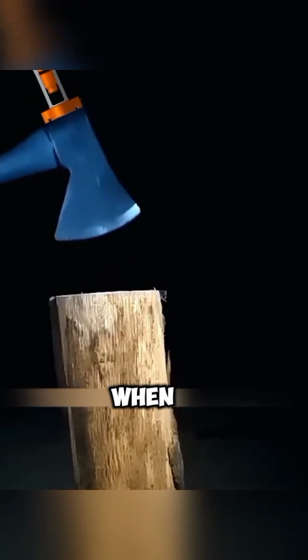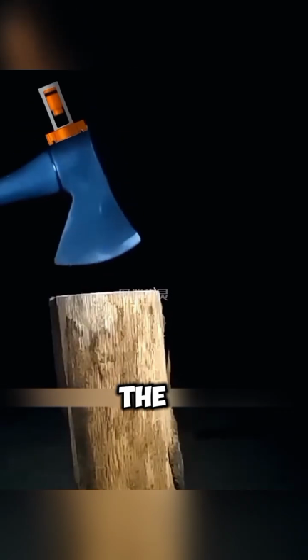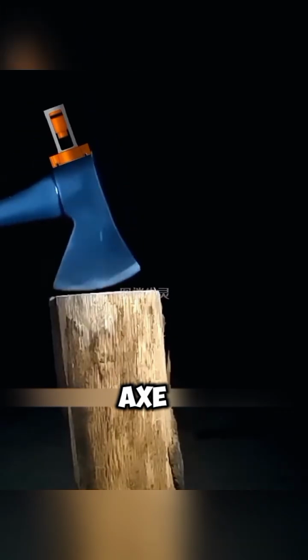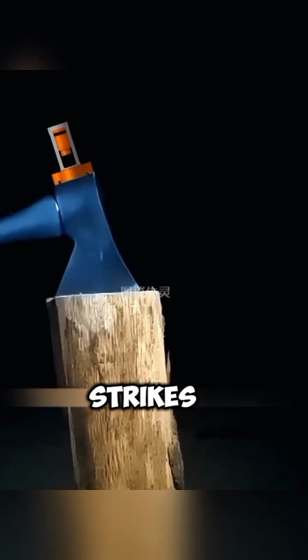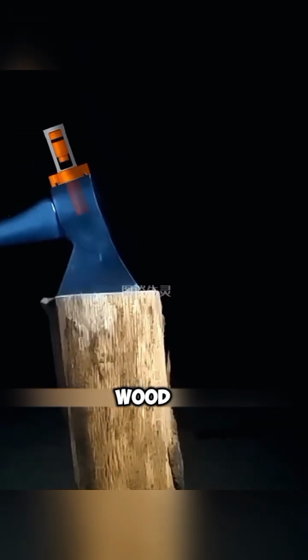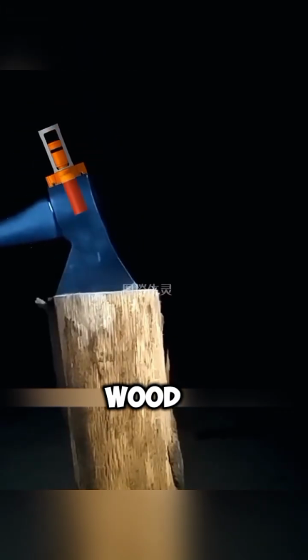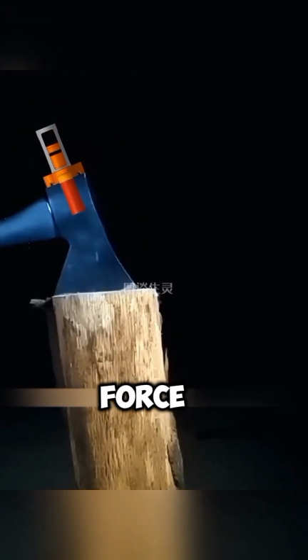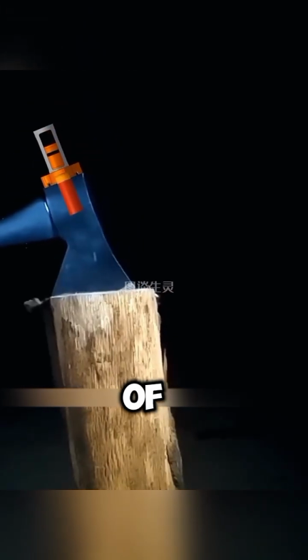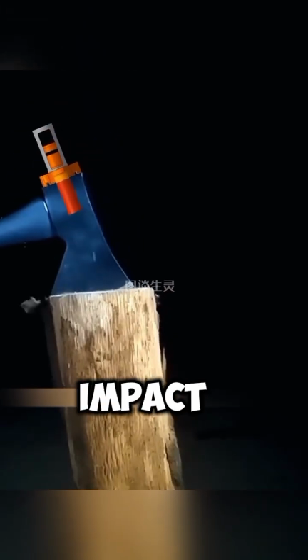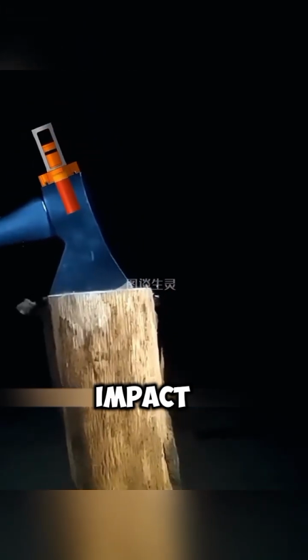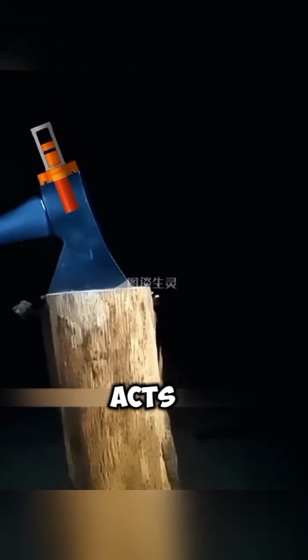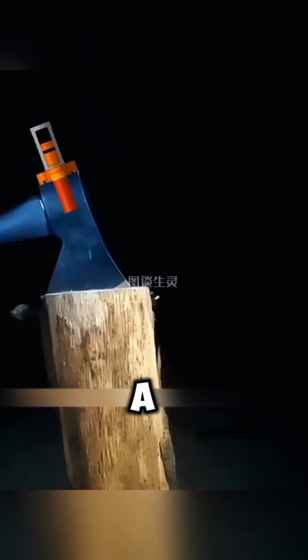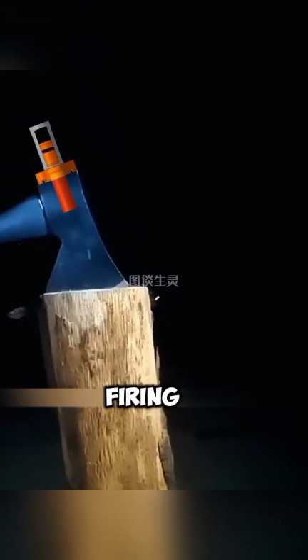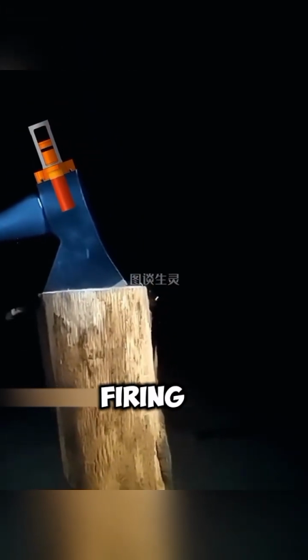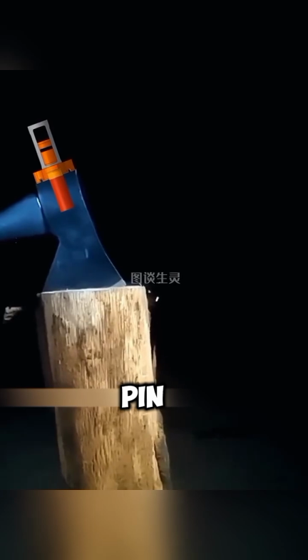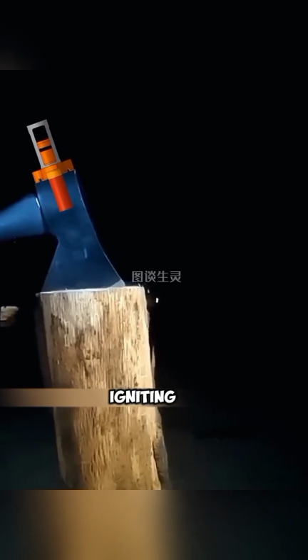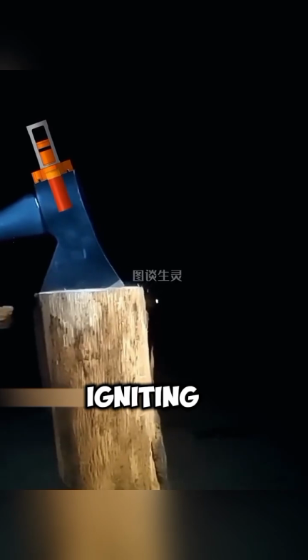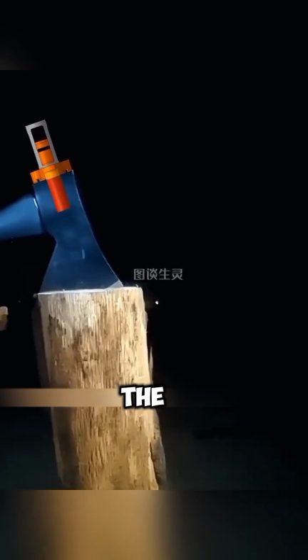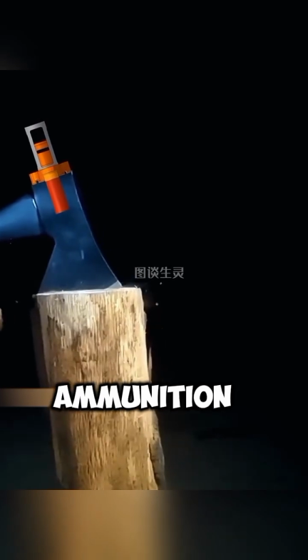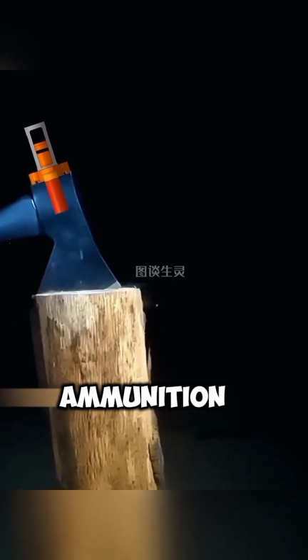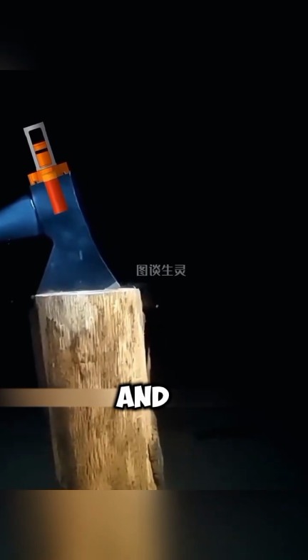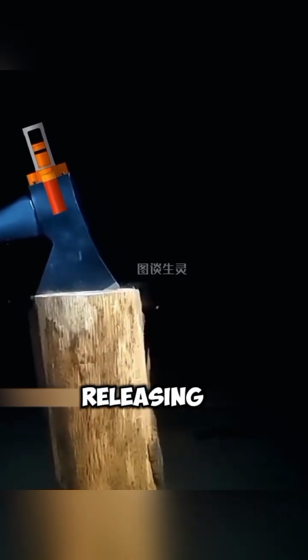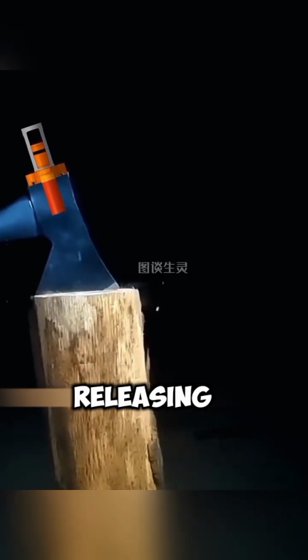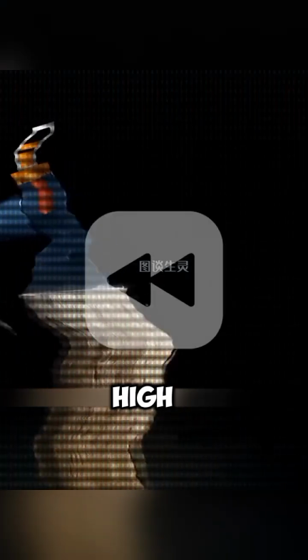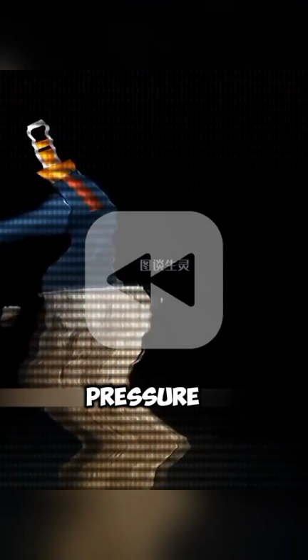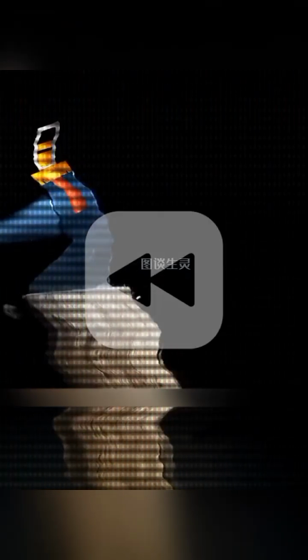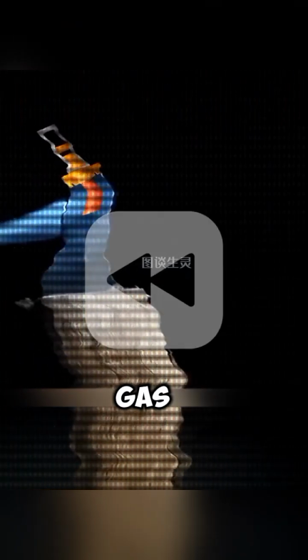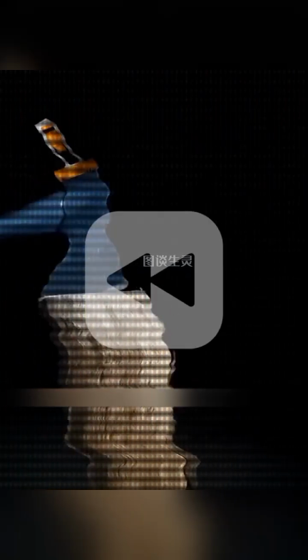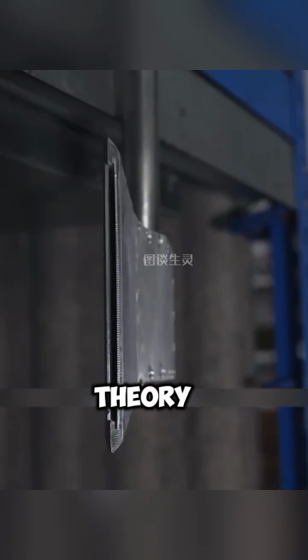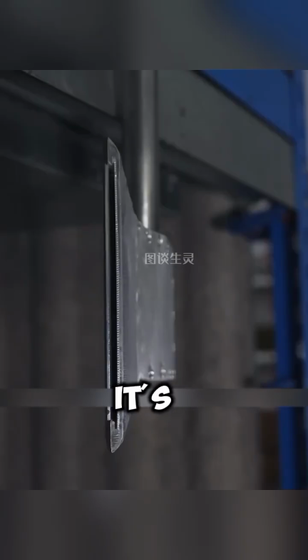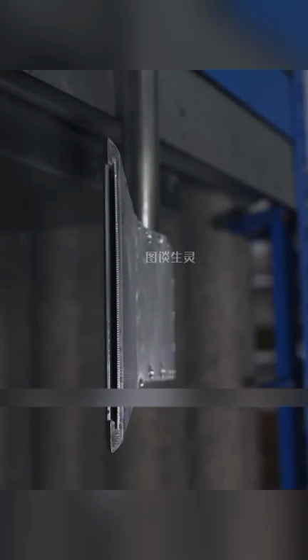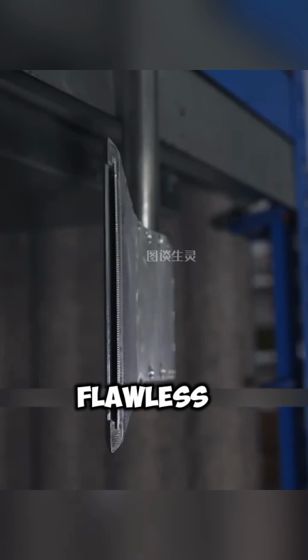When the axe strikes the wood, the force of impact acts like a firing pin, igniting the ammunition and releasing high-pressure gas. In theory, it's flawless.